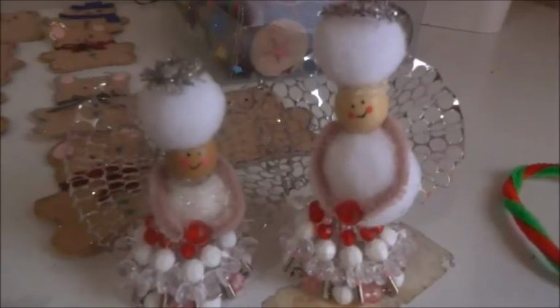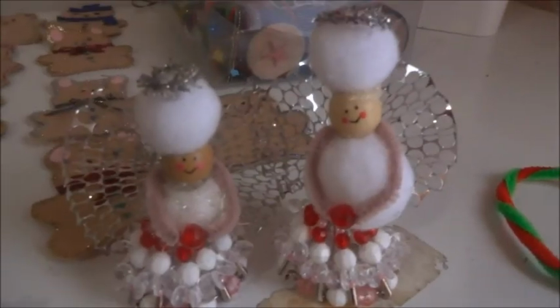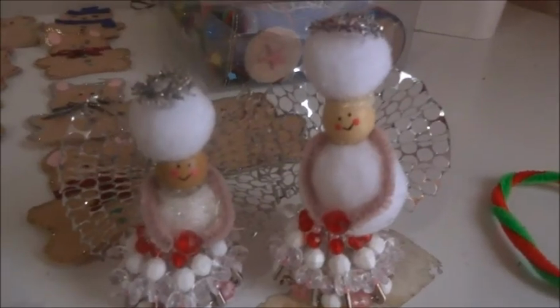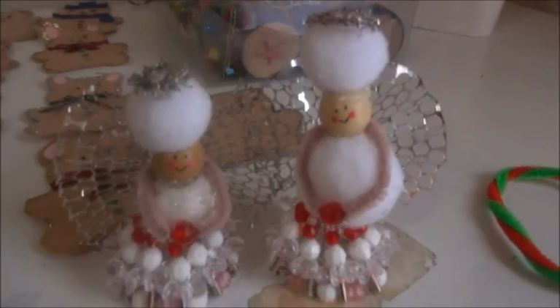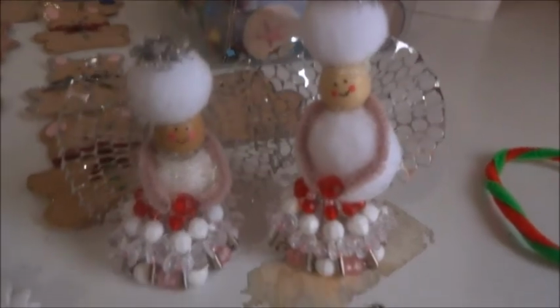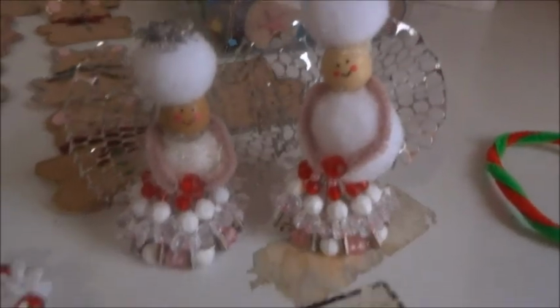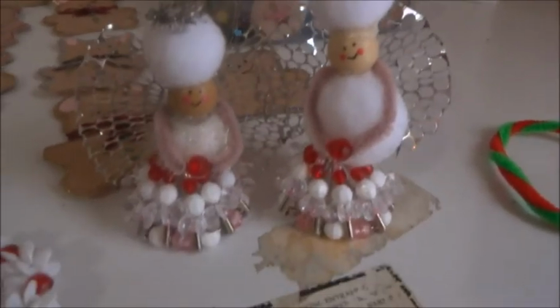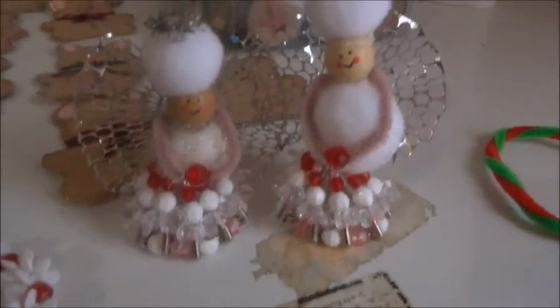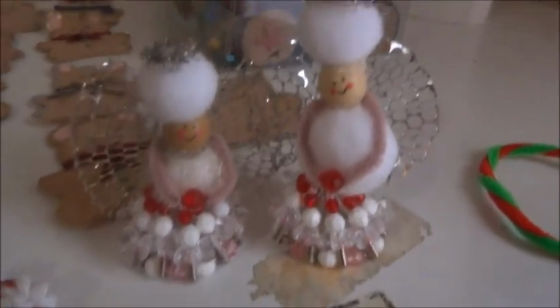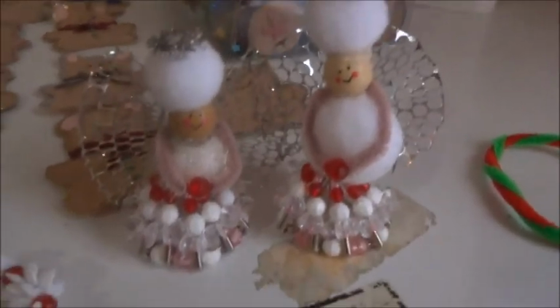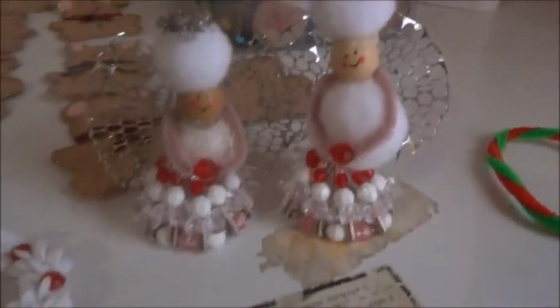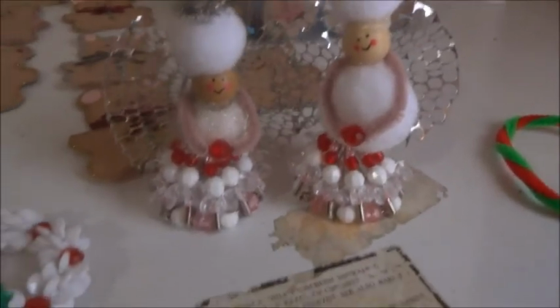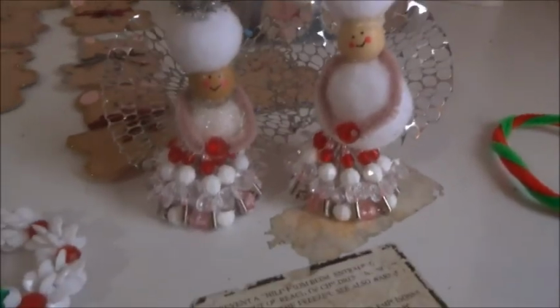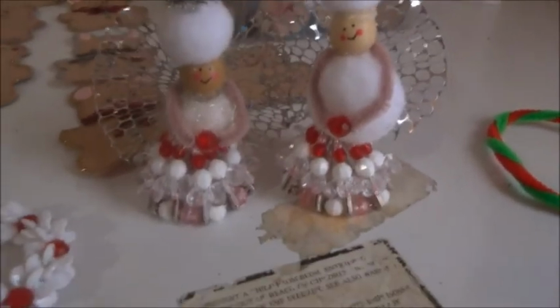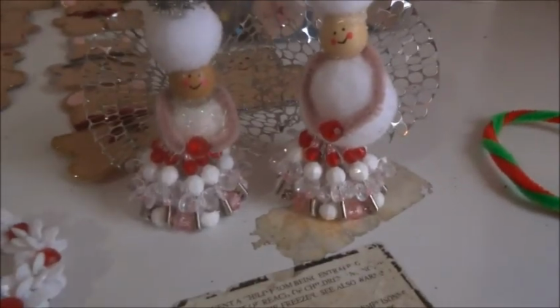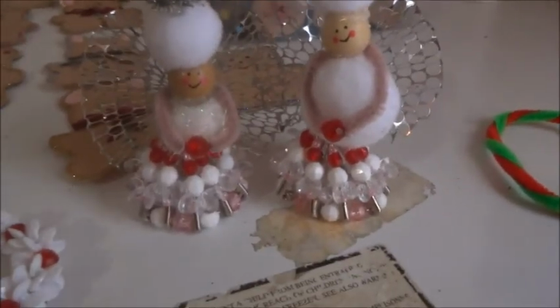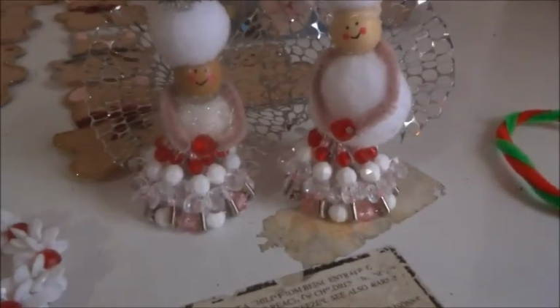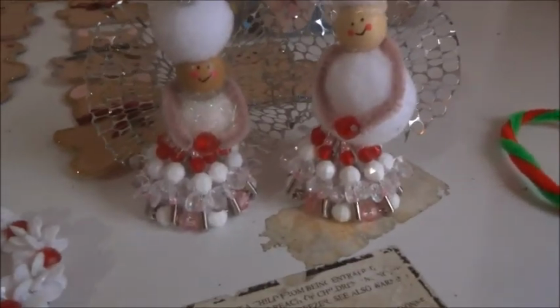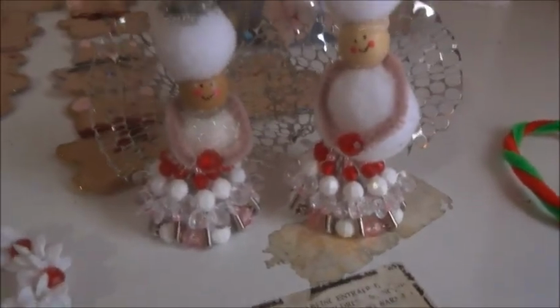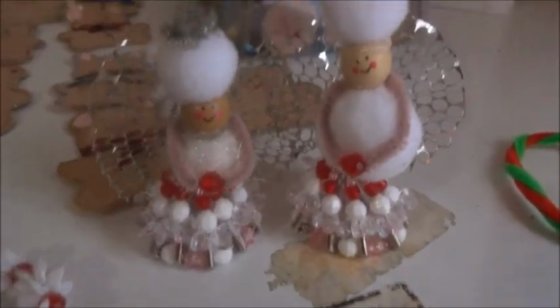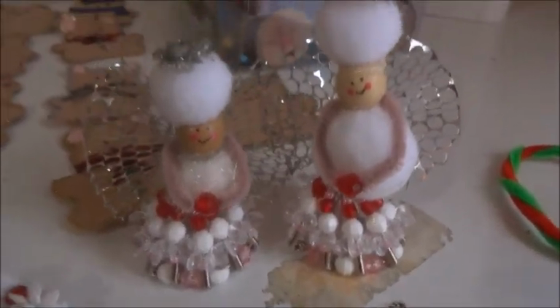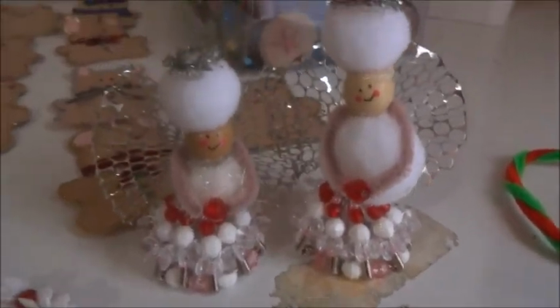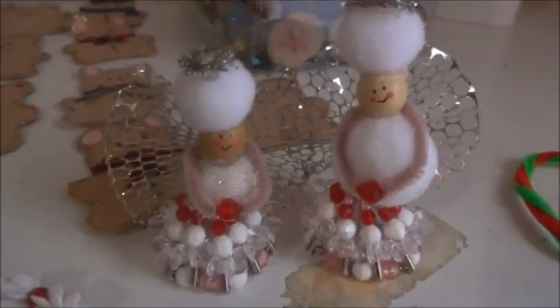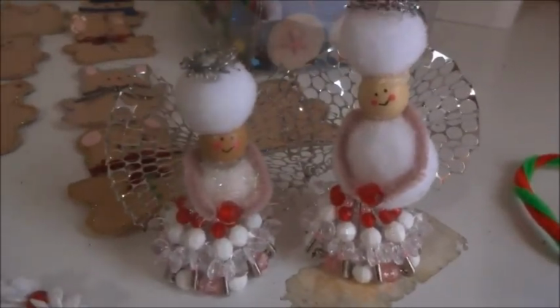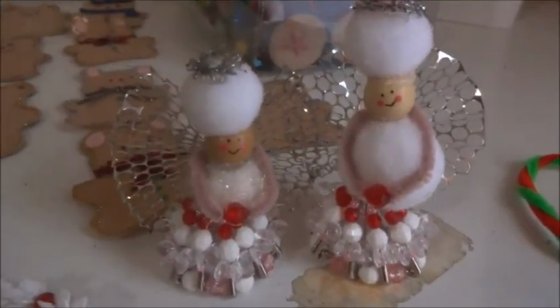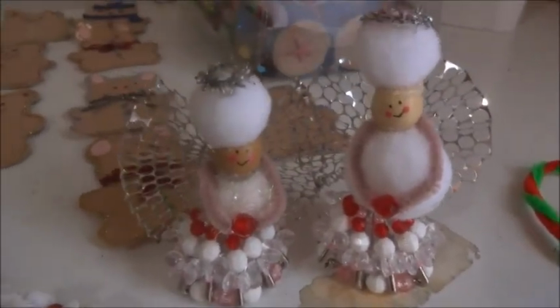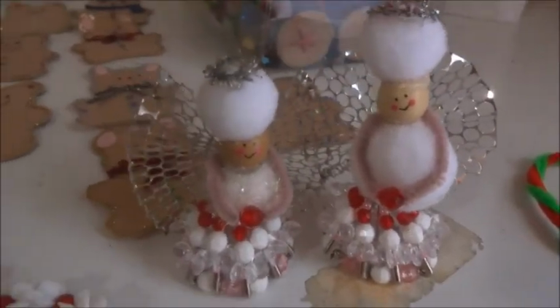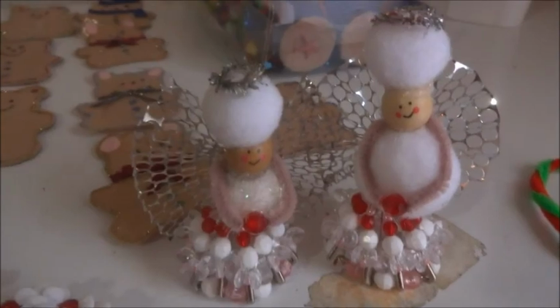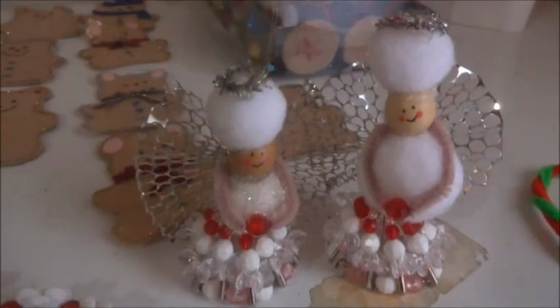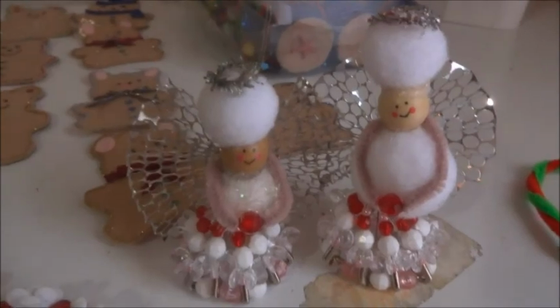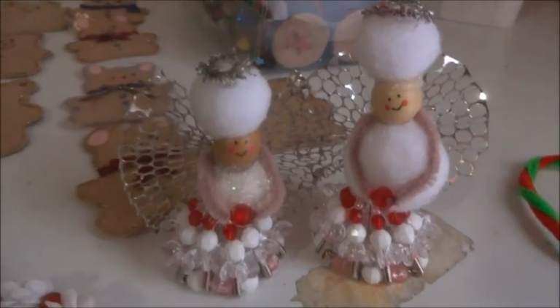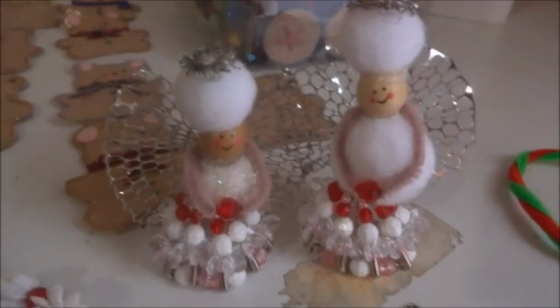This is what your angels are going to look like once you finish them. Like, subscribe, and thanks for watching!